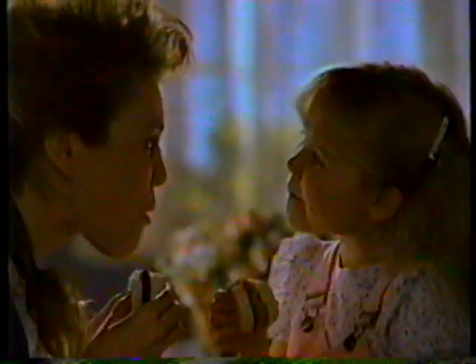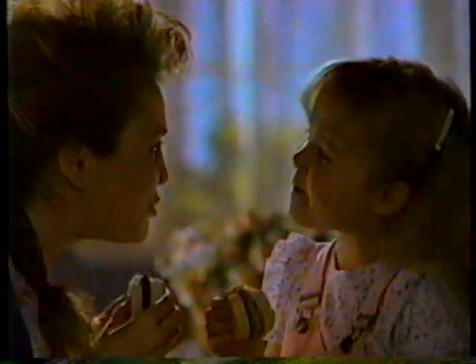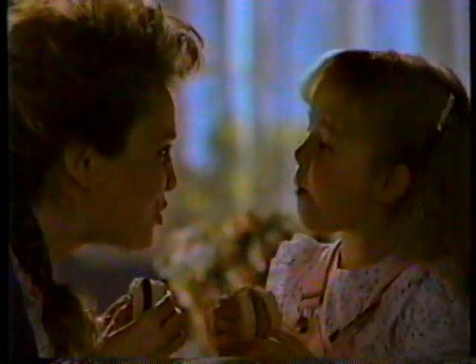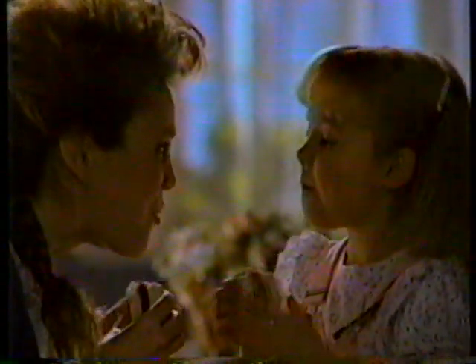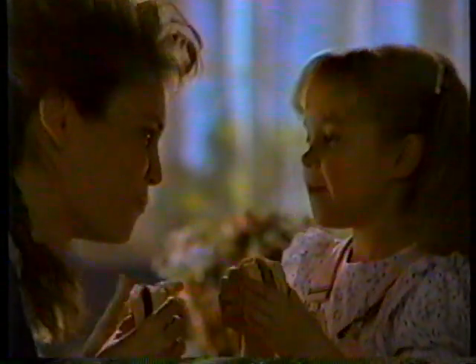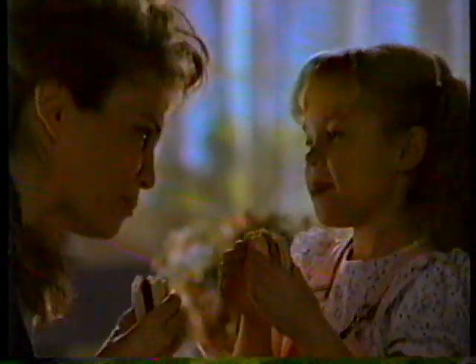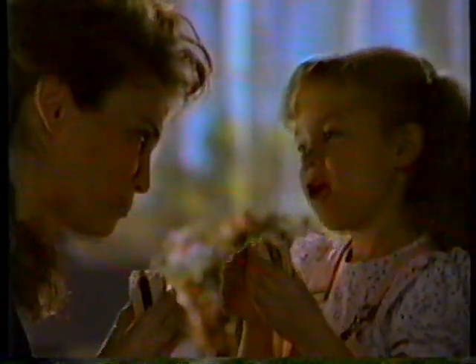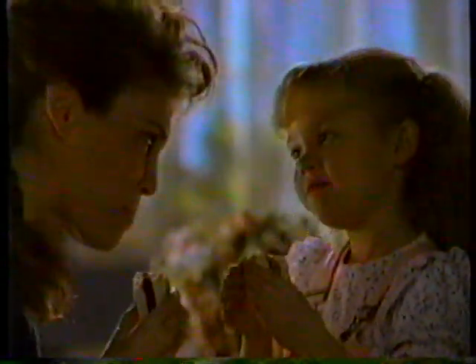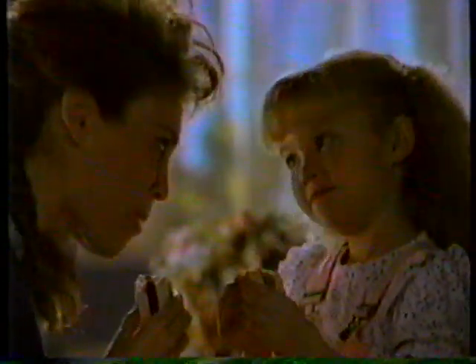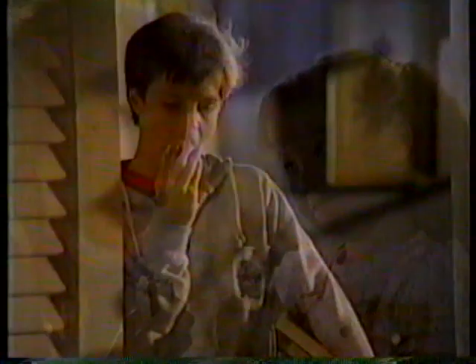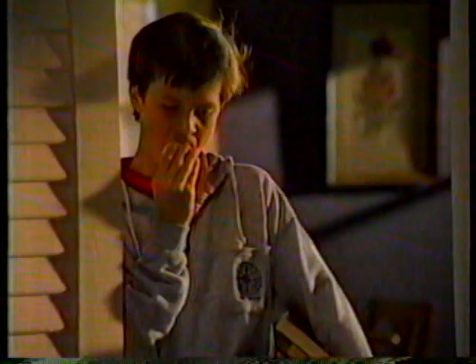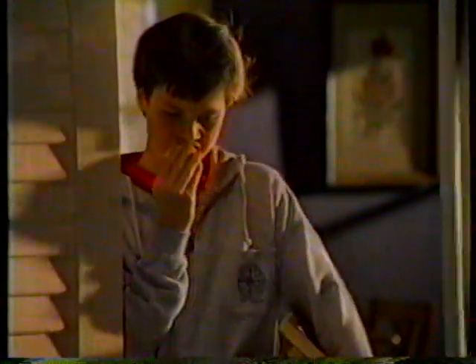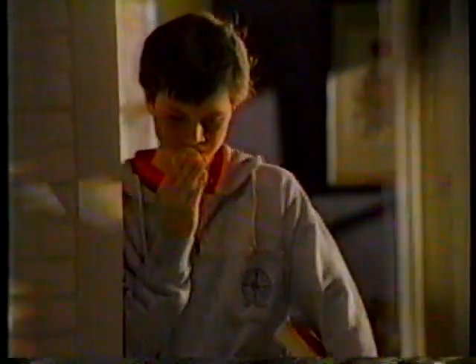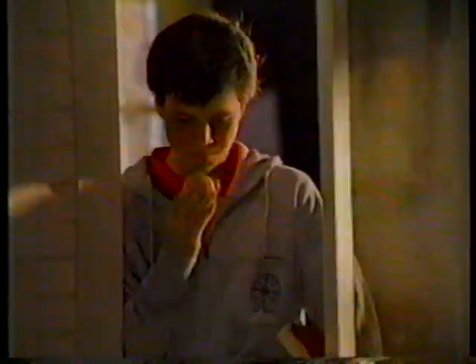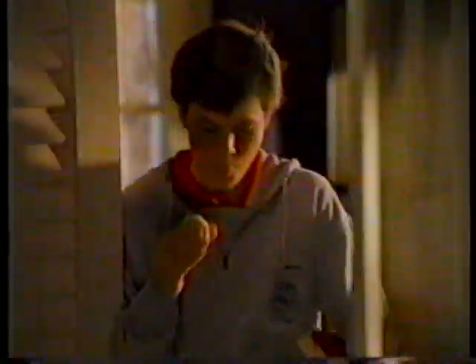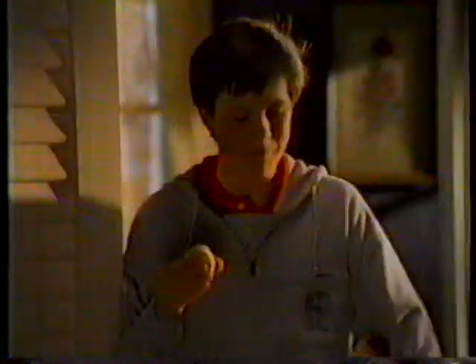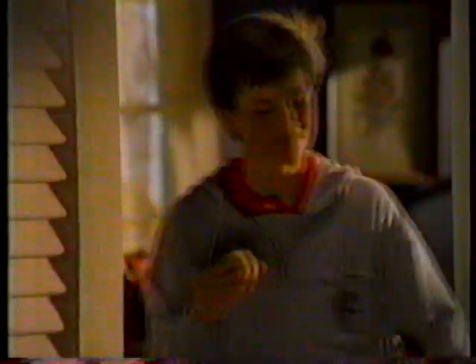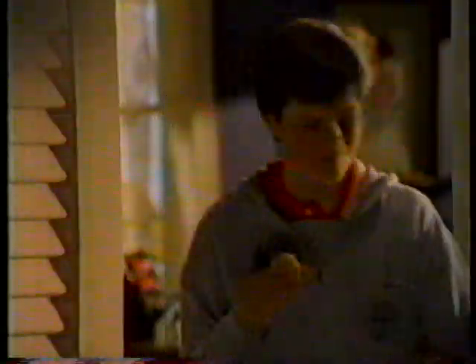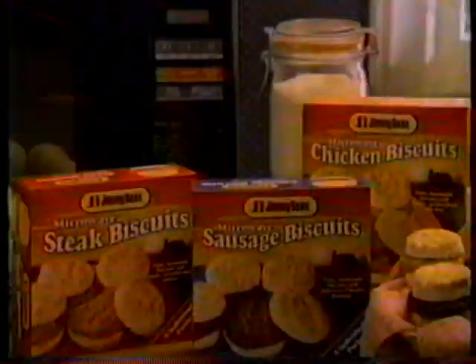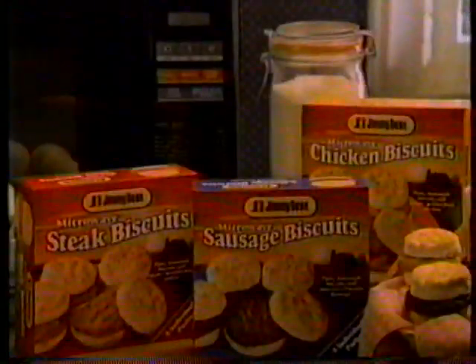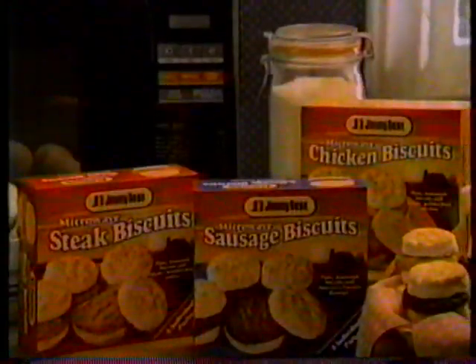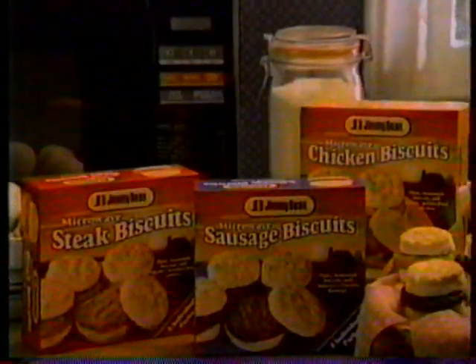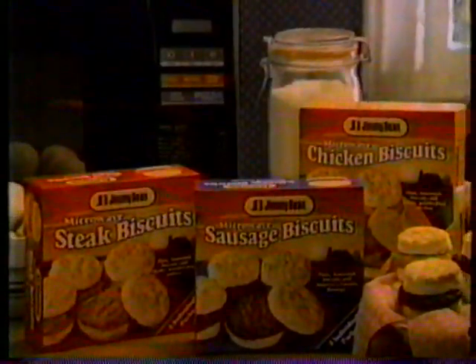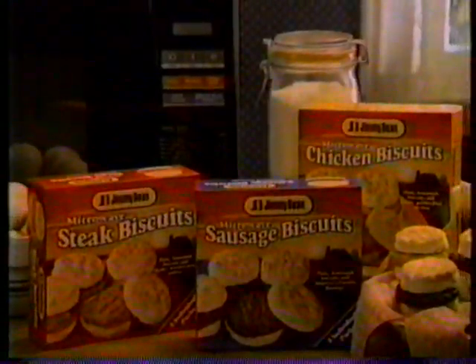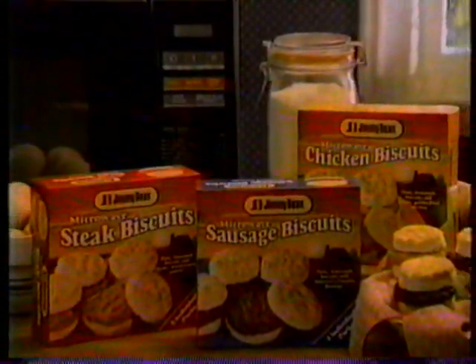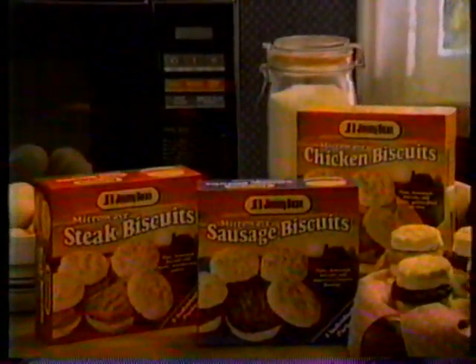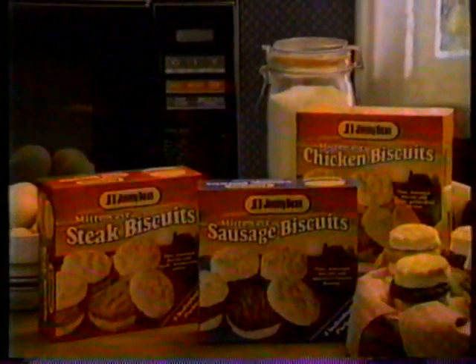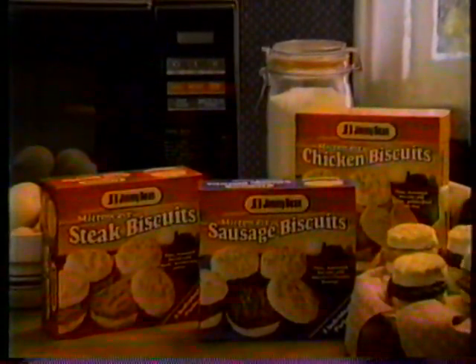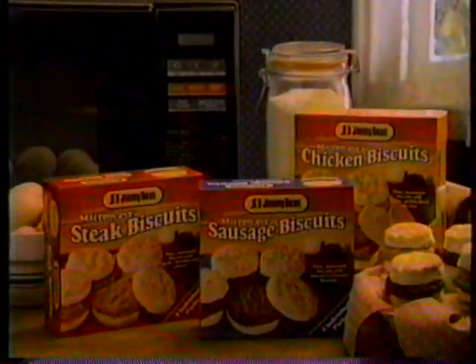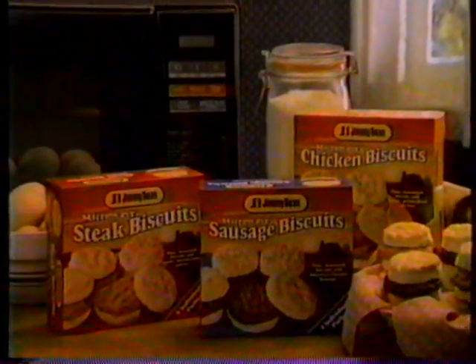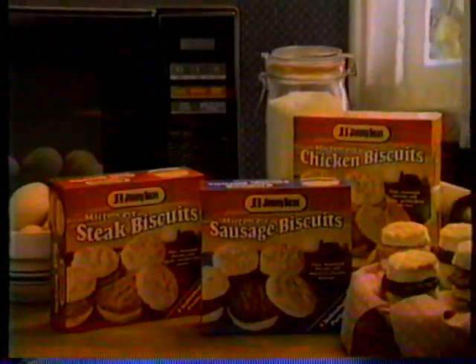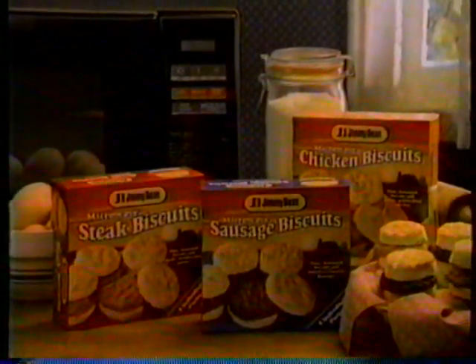Great for breakfast, good for snacks, hot lunches, what have you. Pick up some Jimmy Dean Microwave Biscuits.